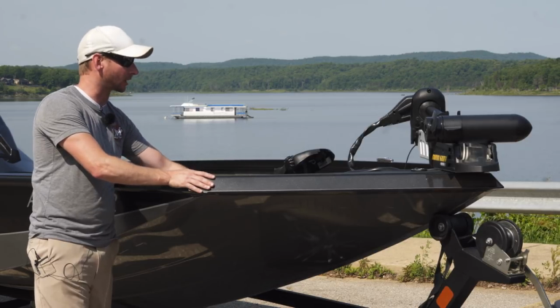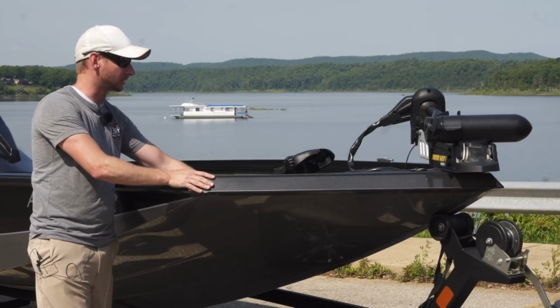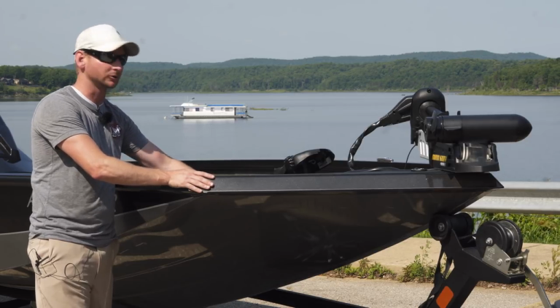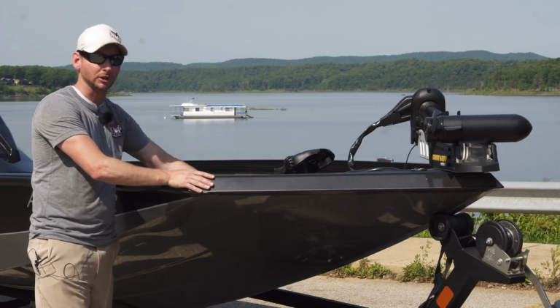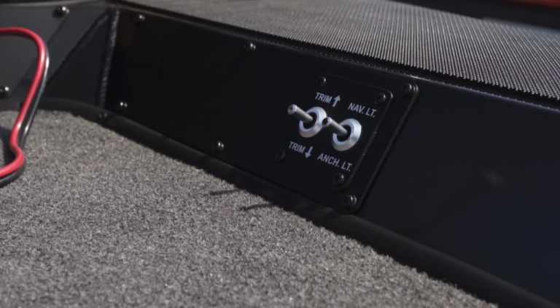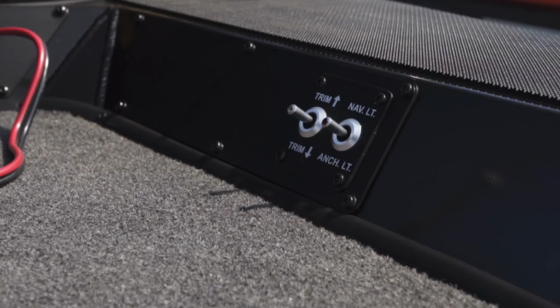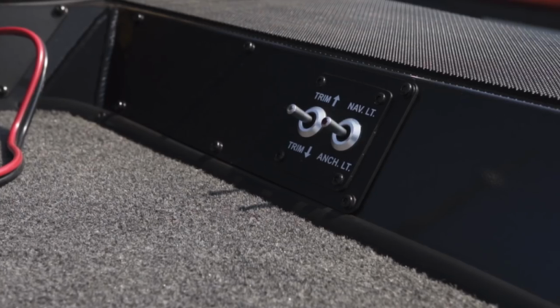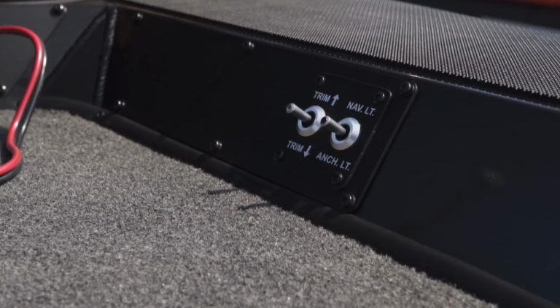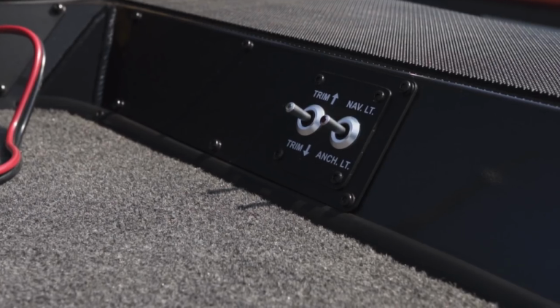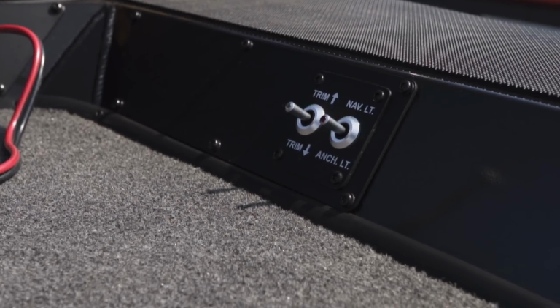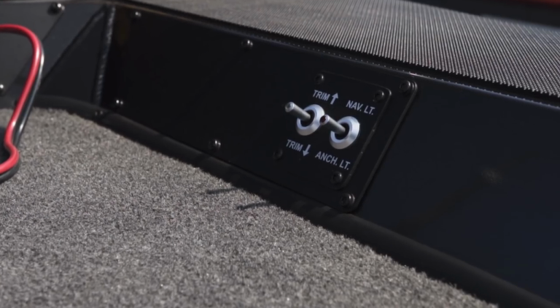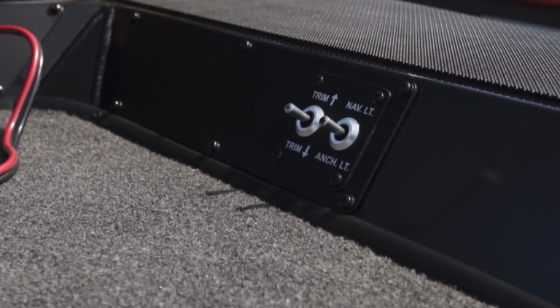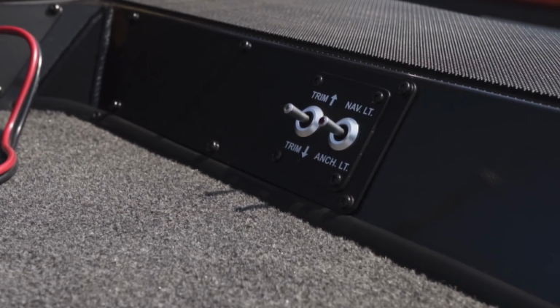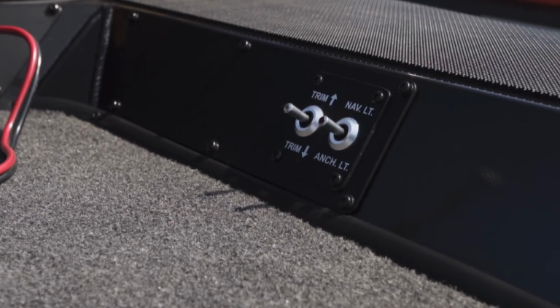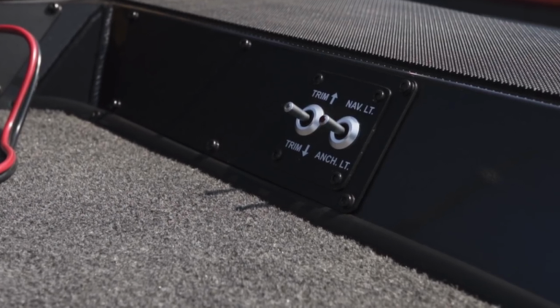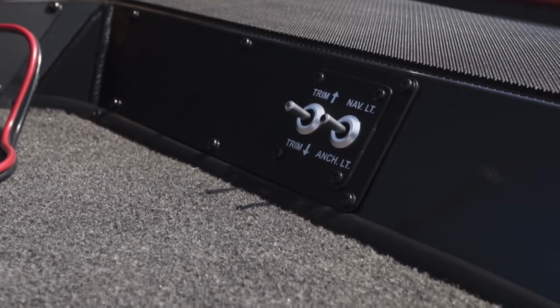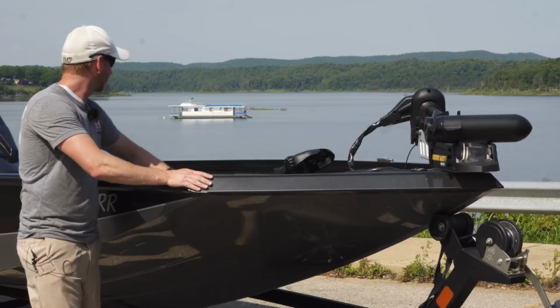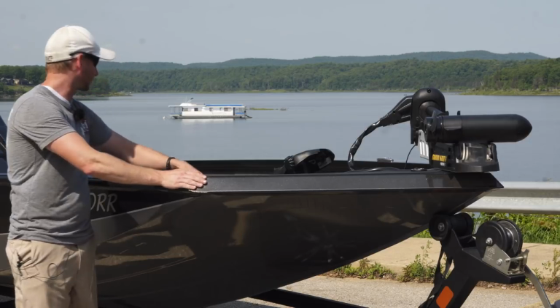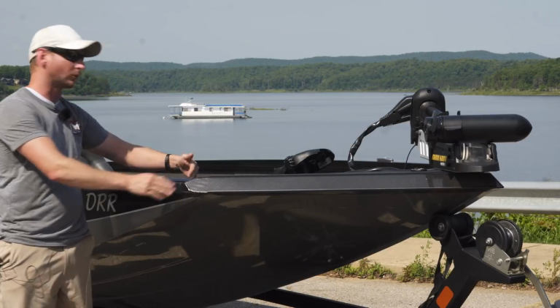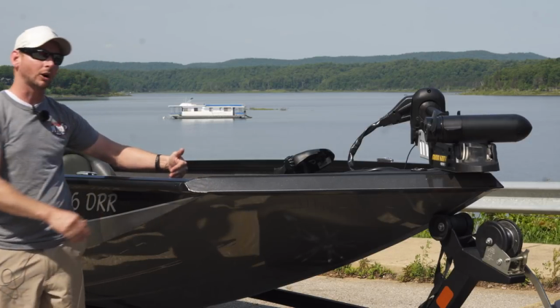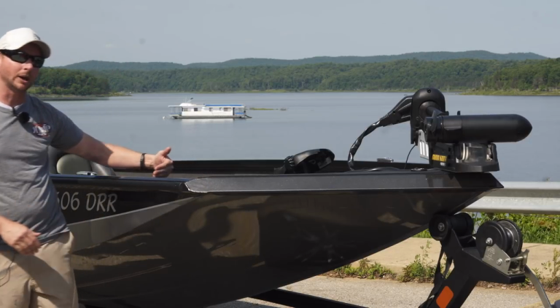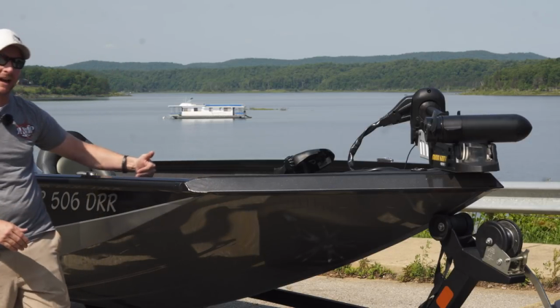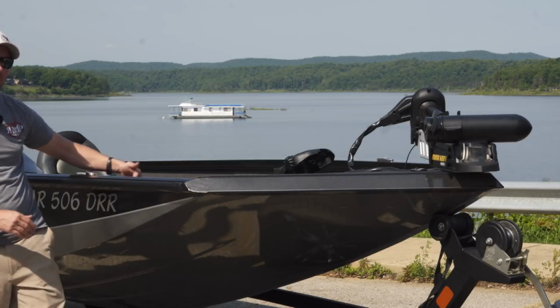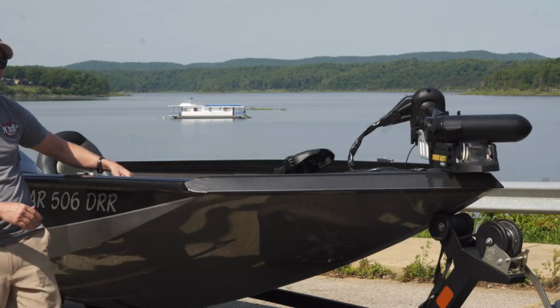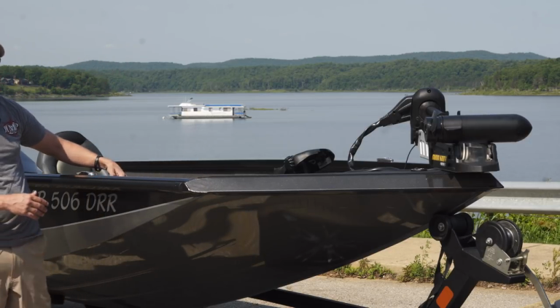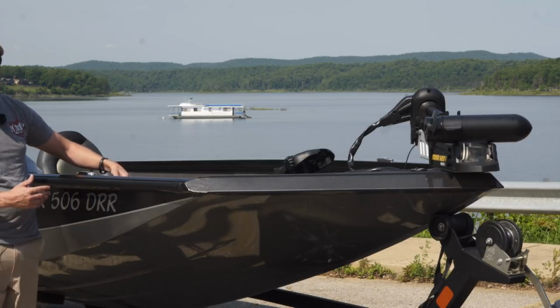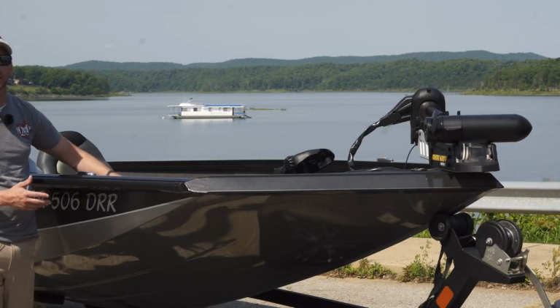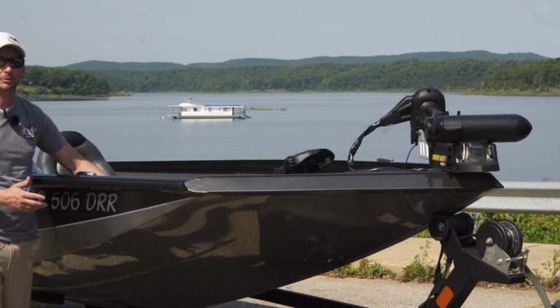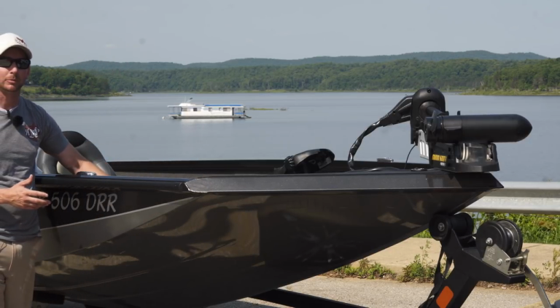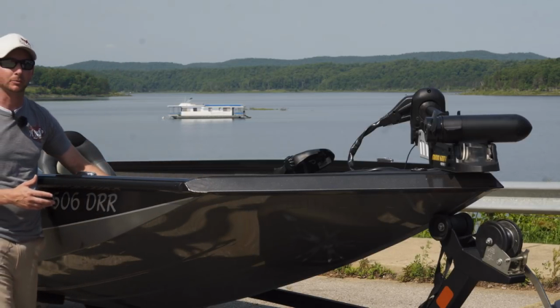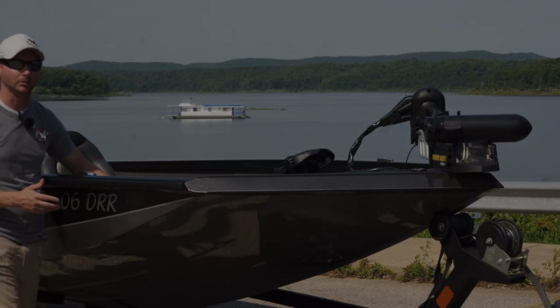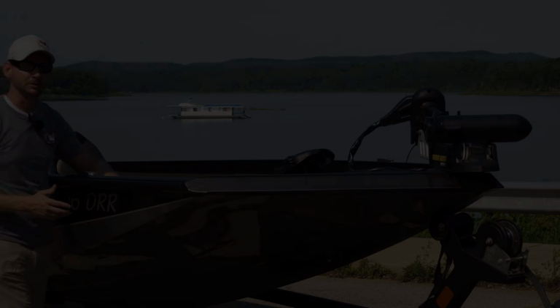On the bow, we've got our tilt and trim switch up here, and our anchor light controls. As we work our way back down, we're going to start to get into some of the boat compartments.